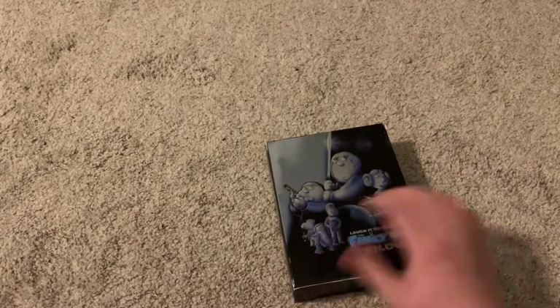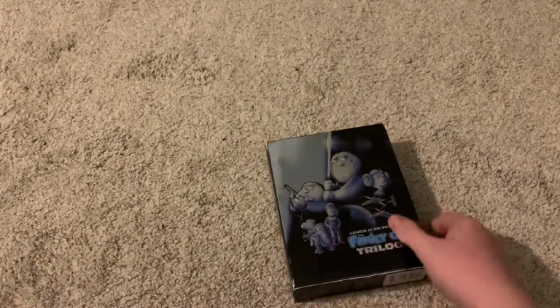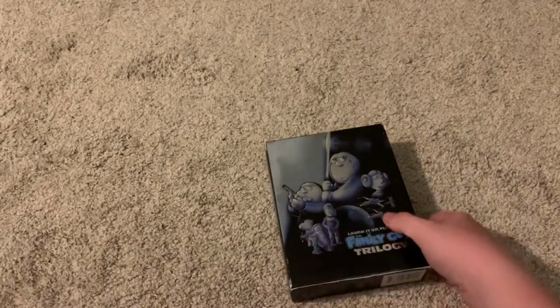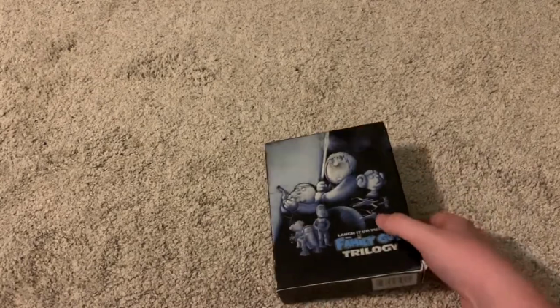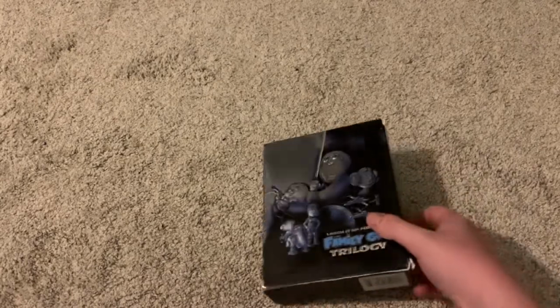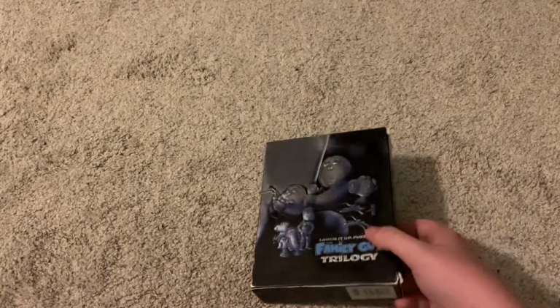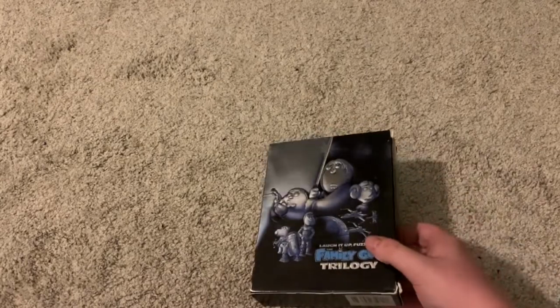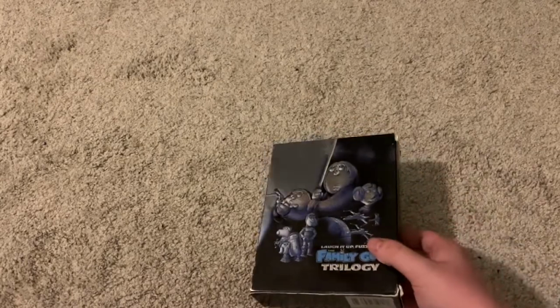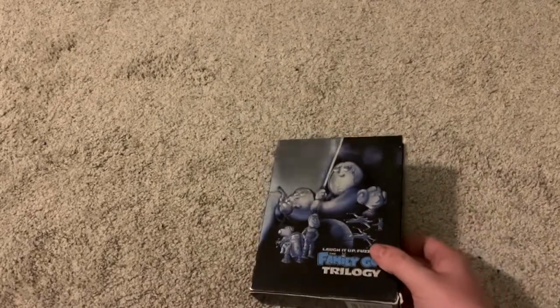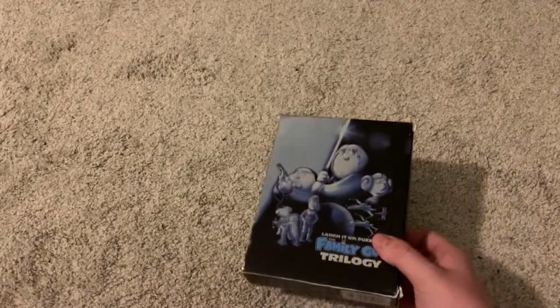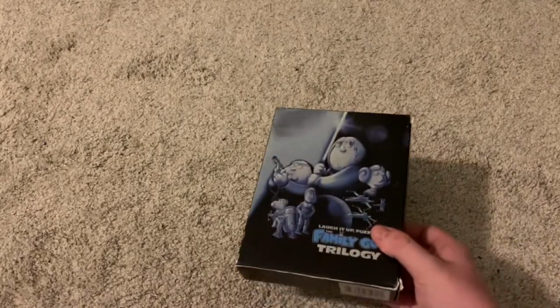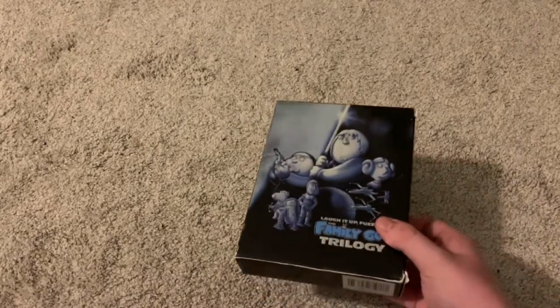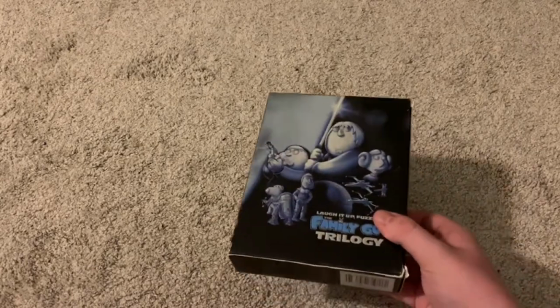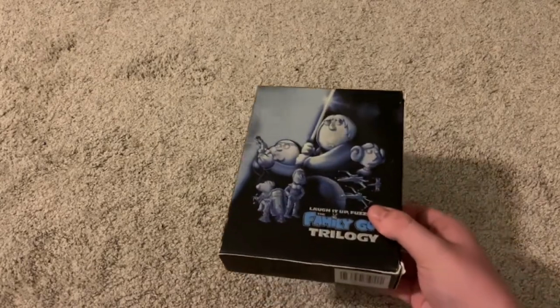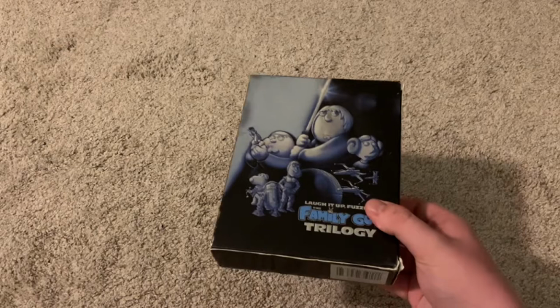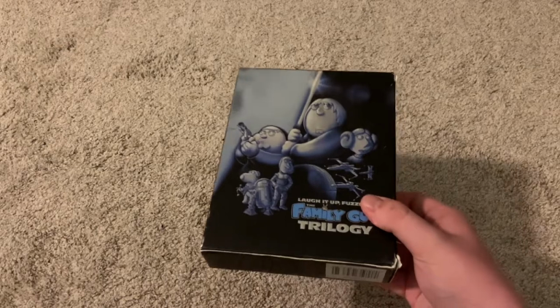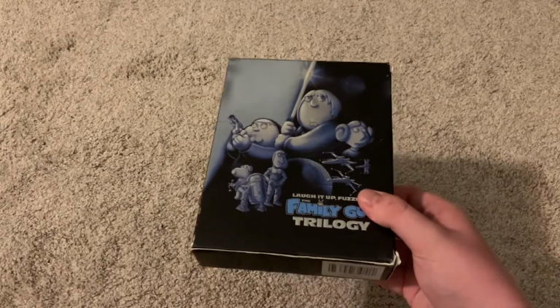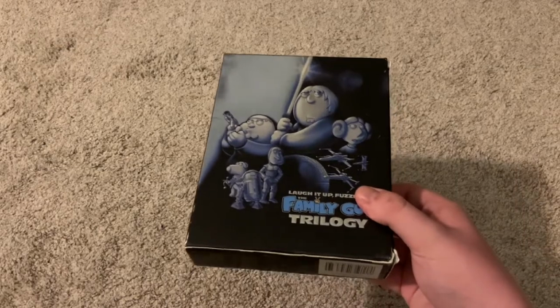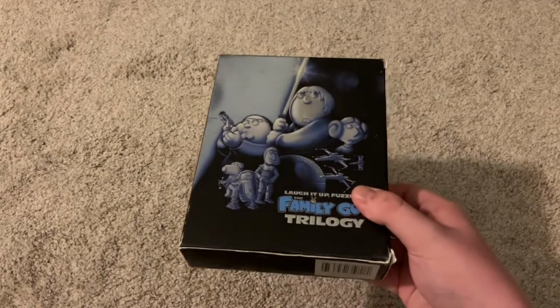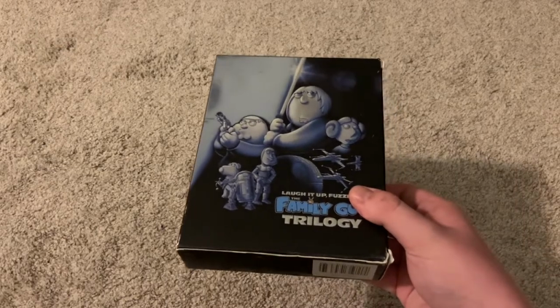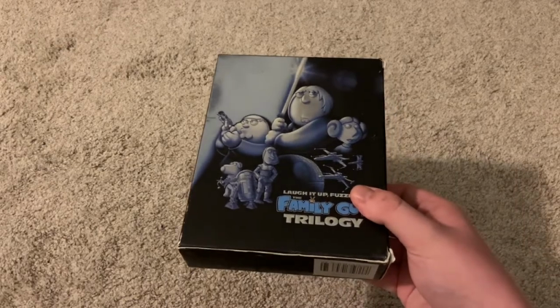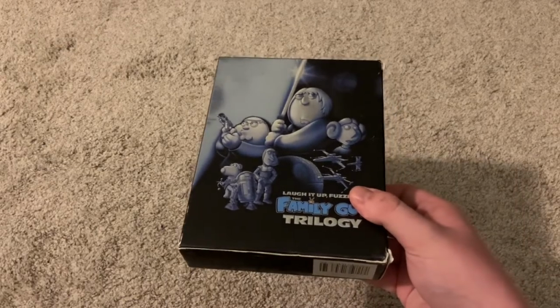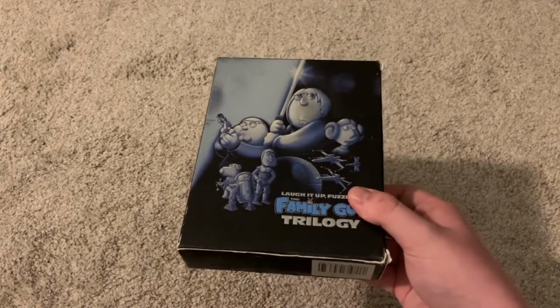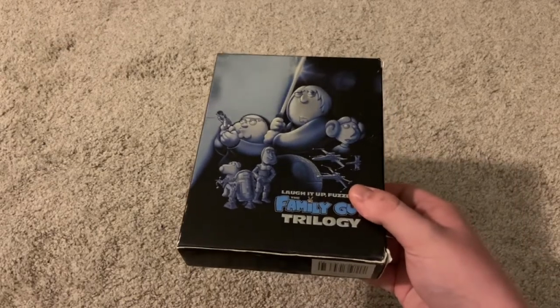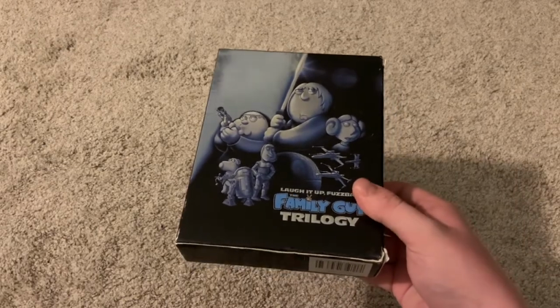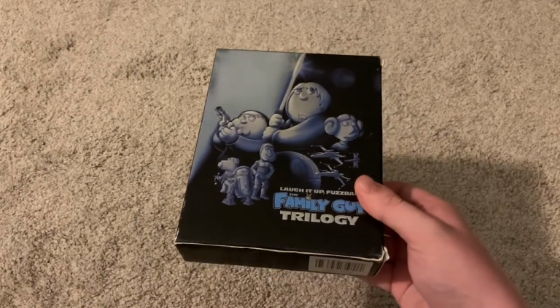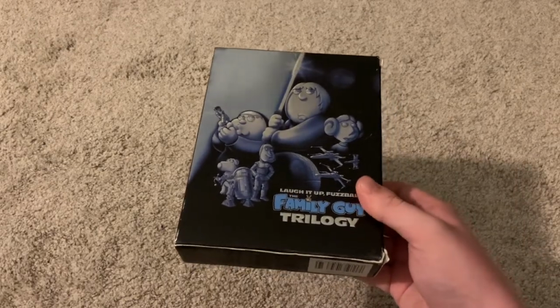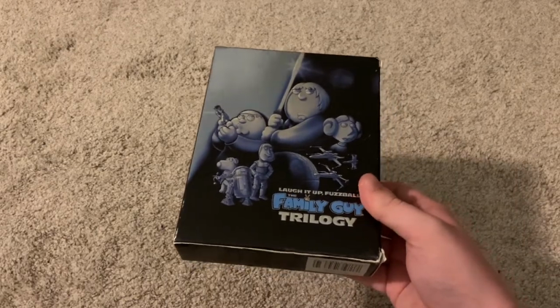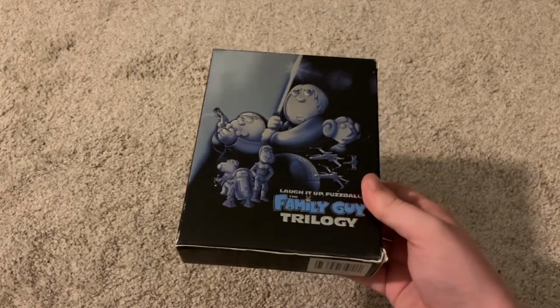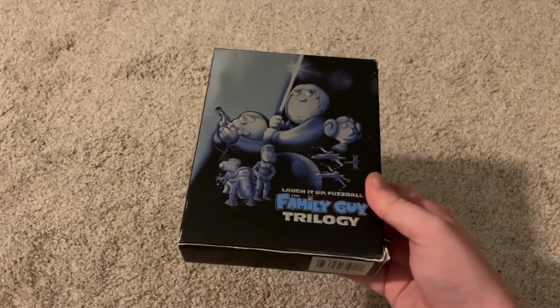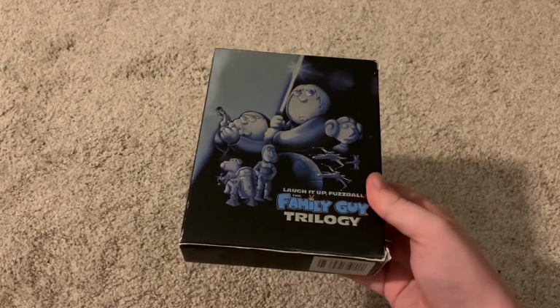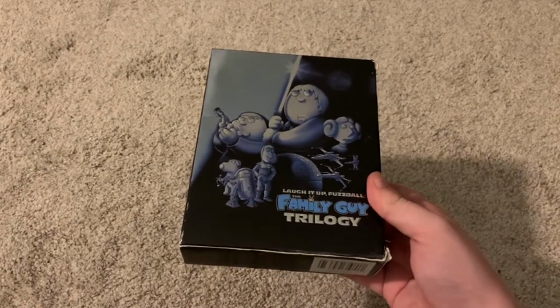And here's my favorite part. I think this should have been the front cover, but it's not.